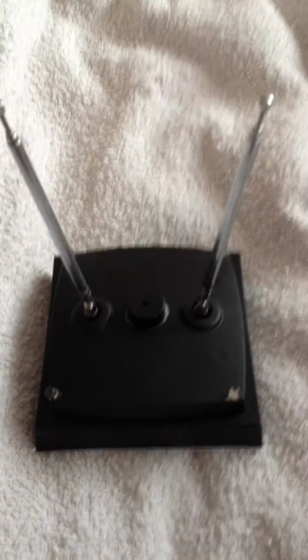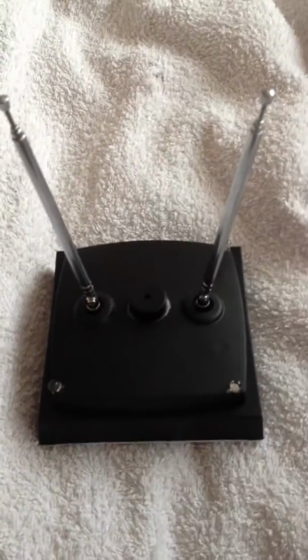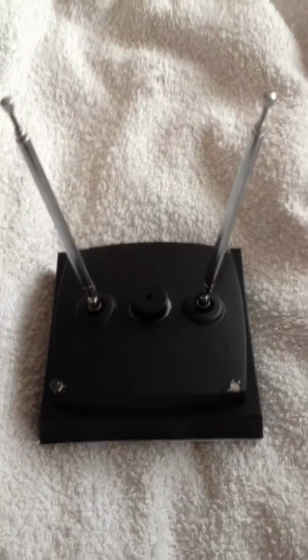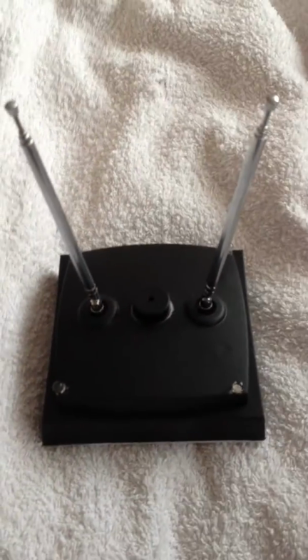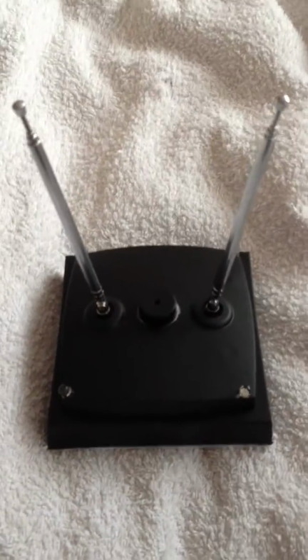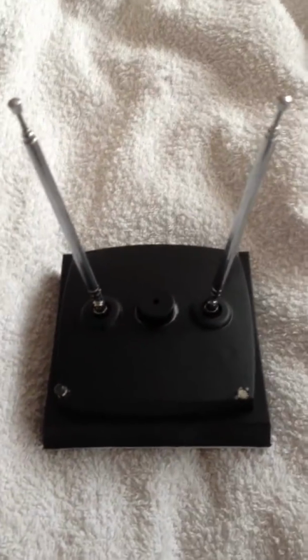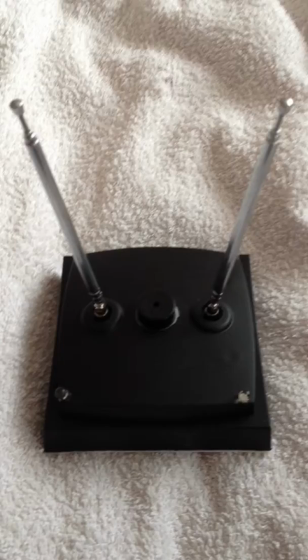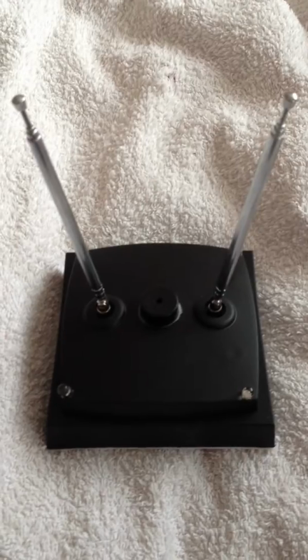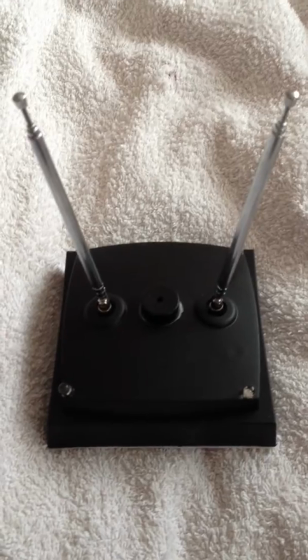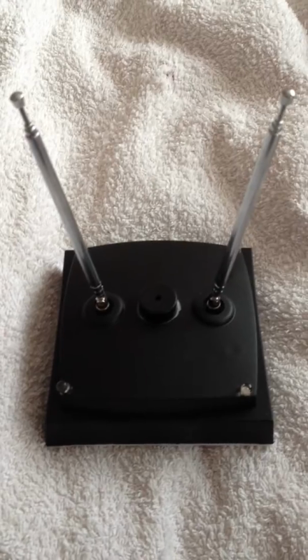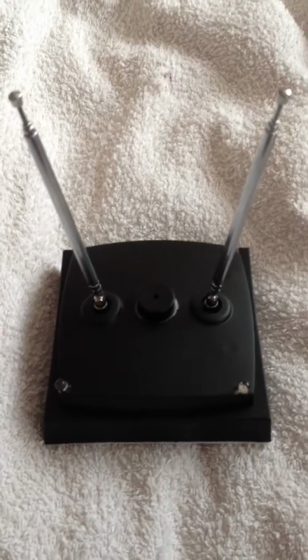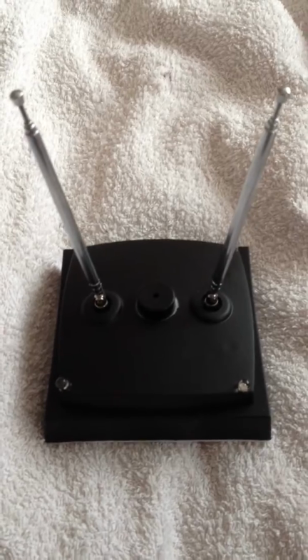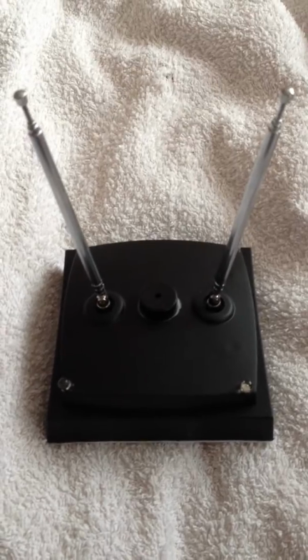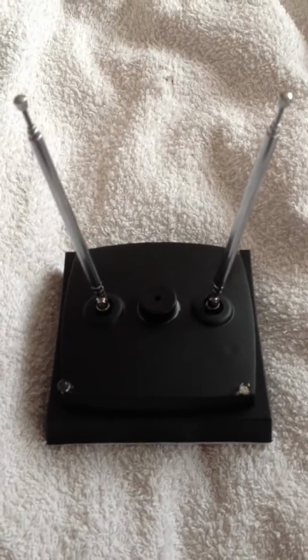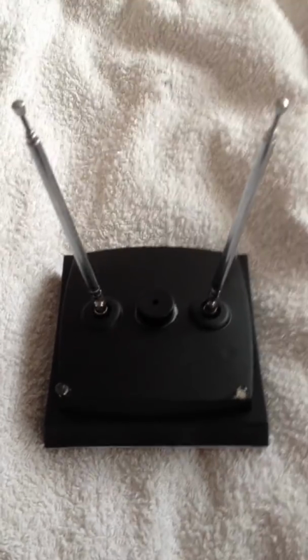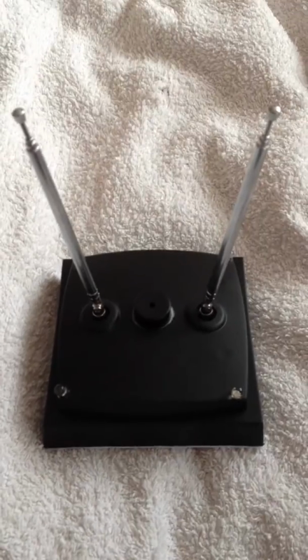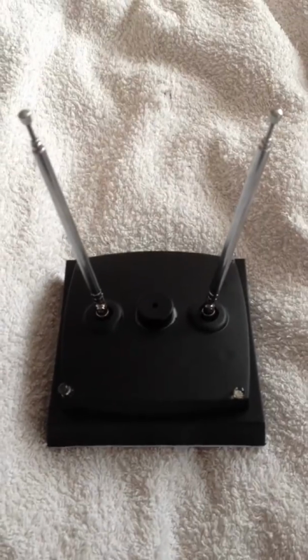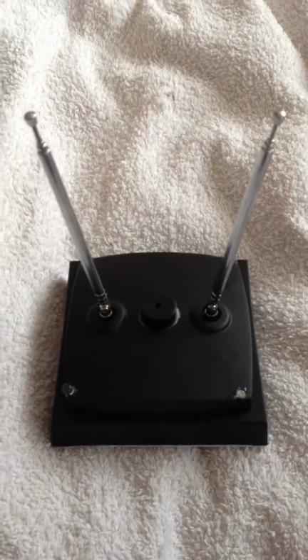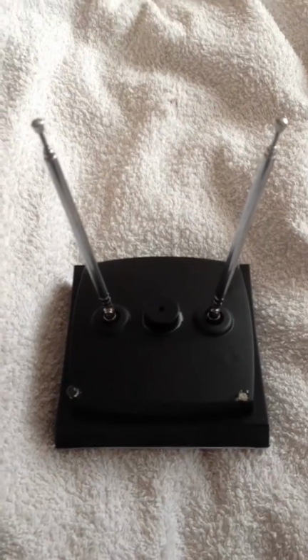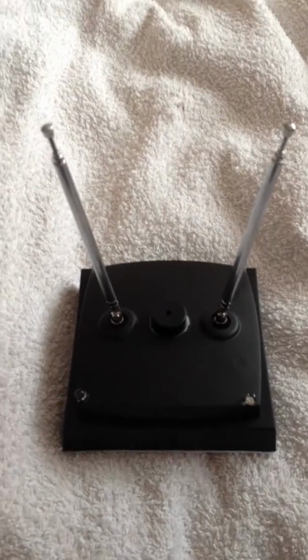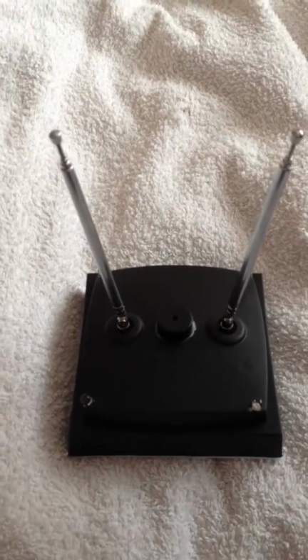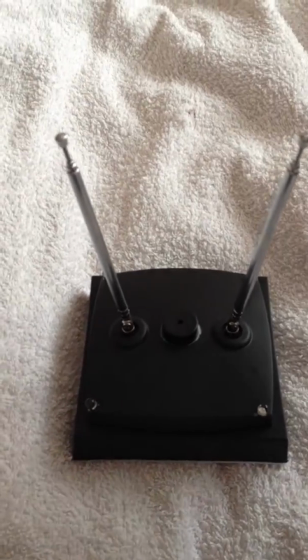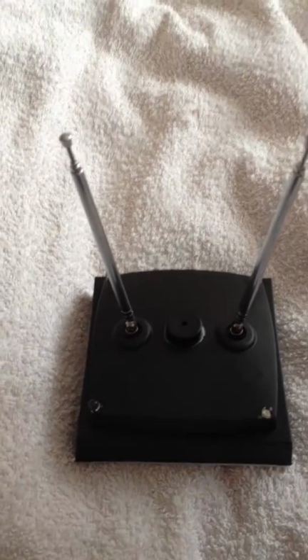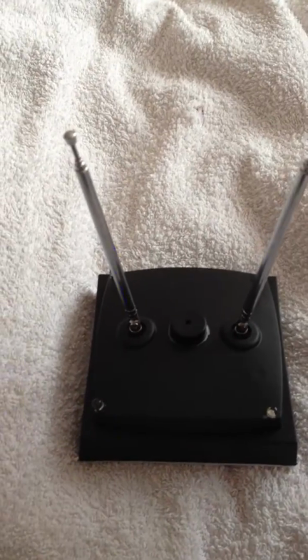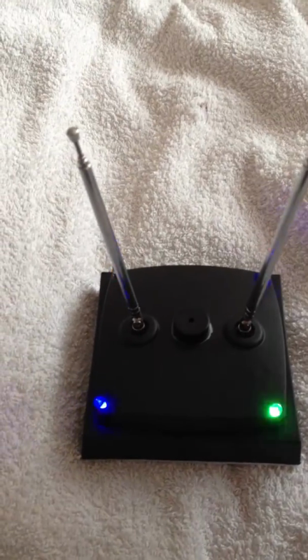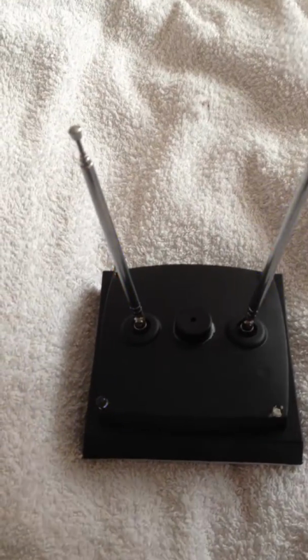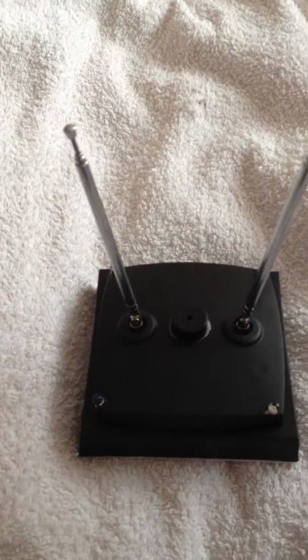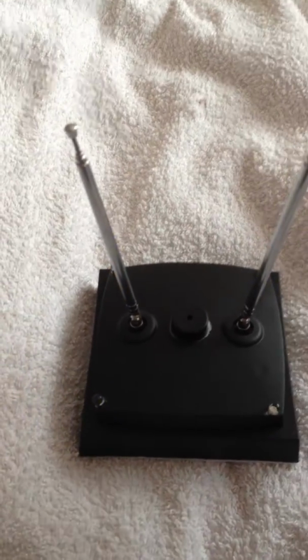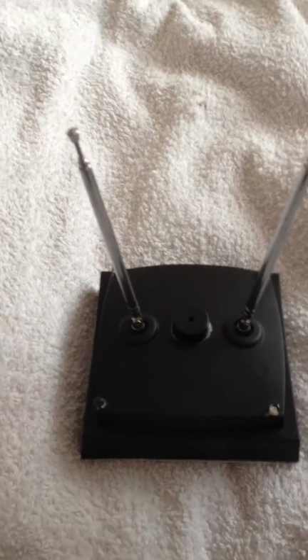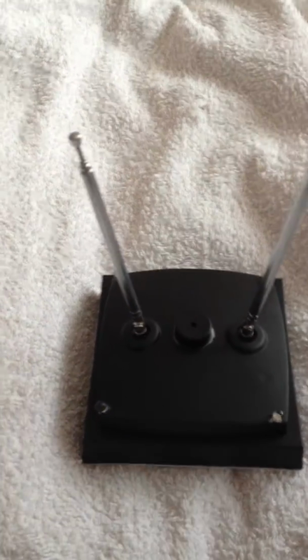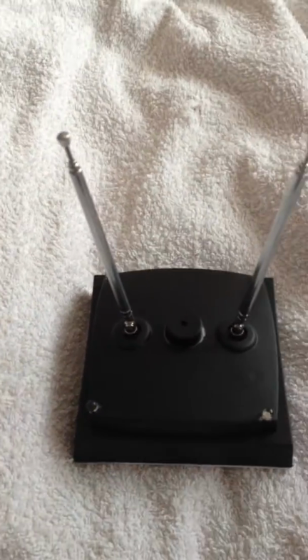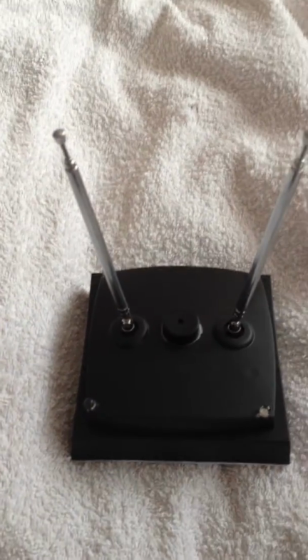It runs off of a 9 volt battery. The antennas are extendable.